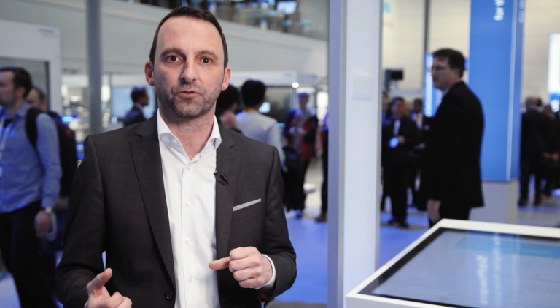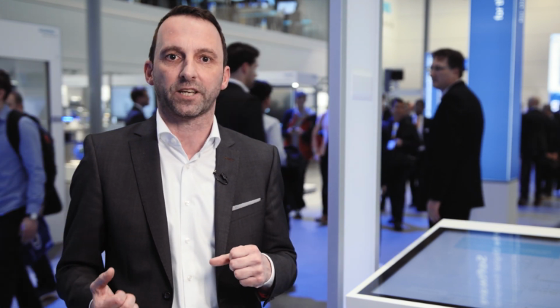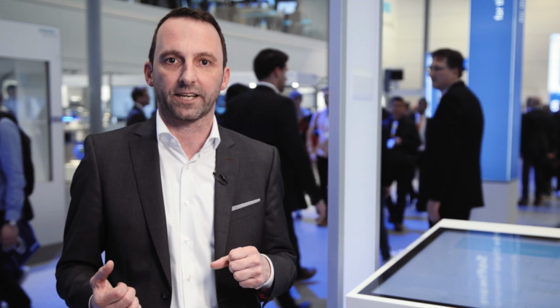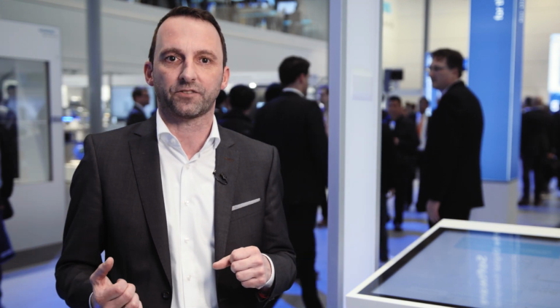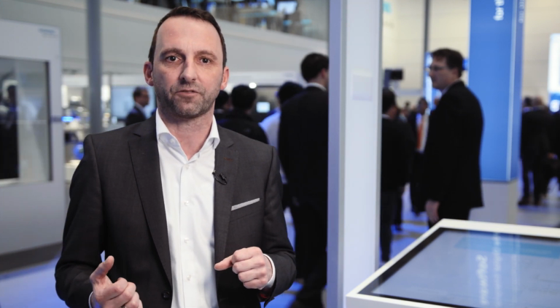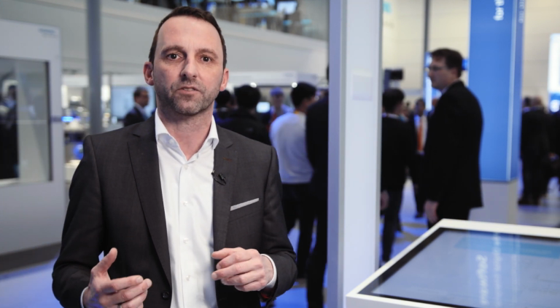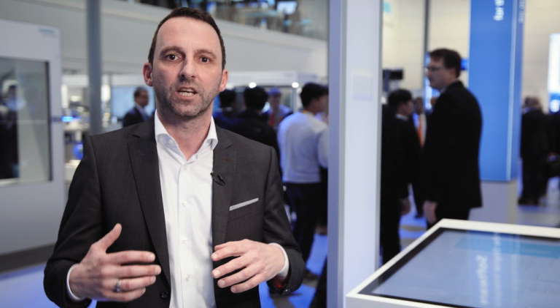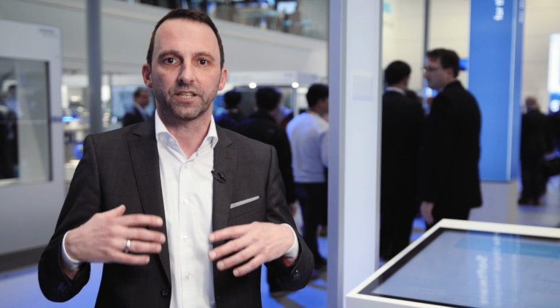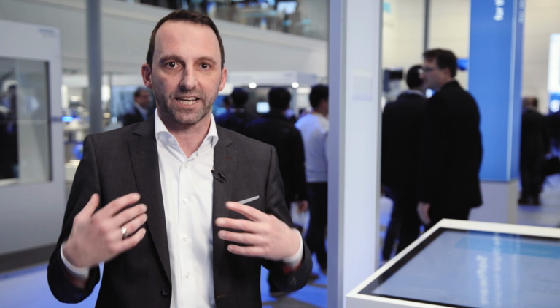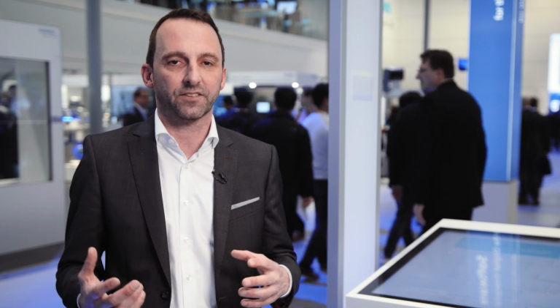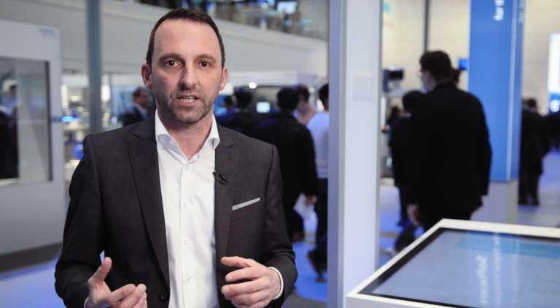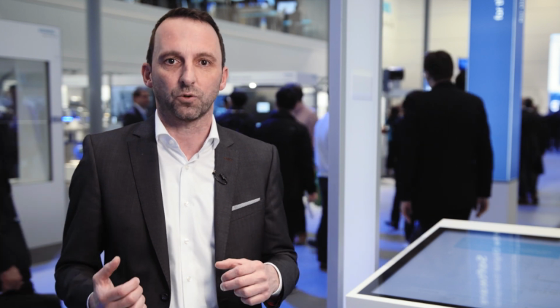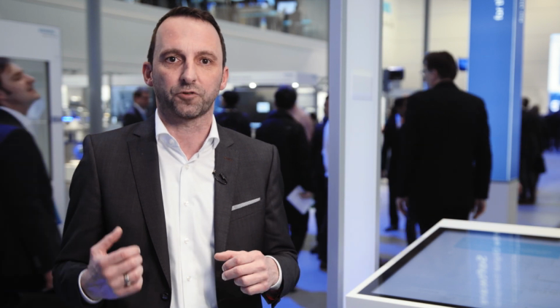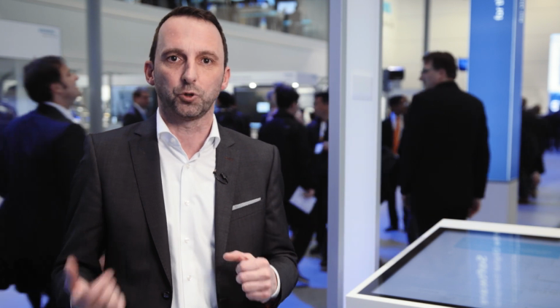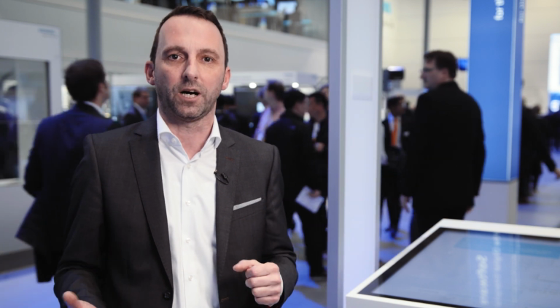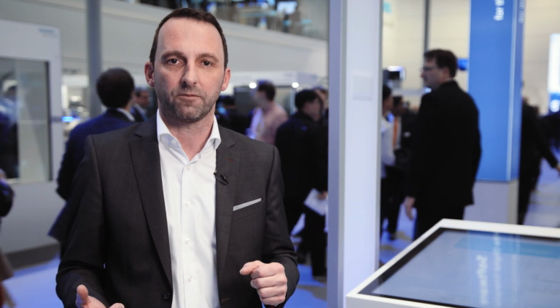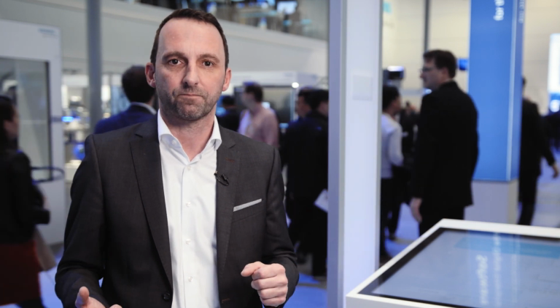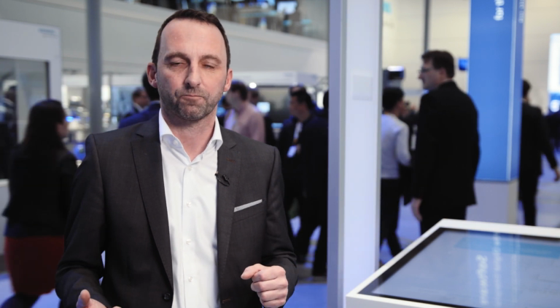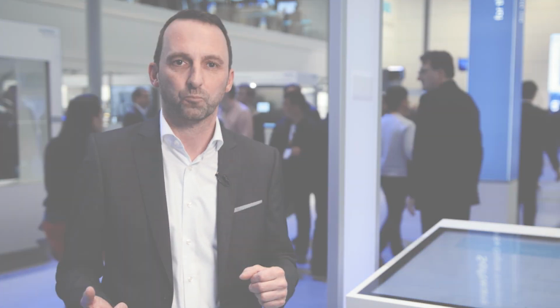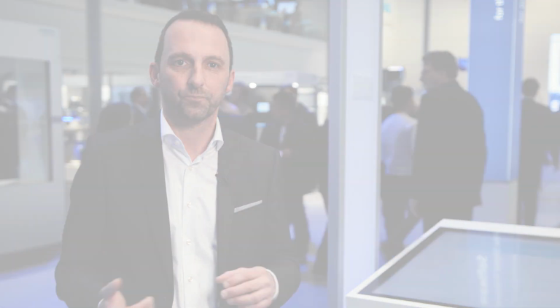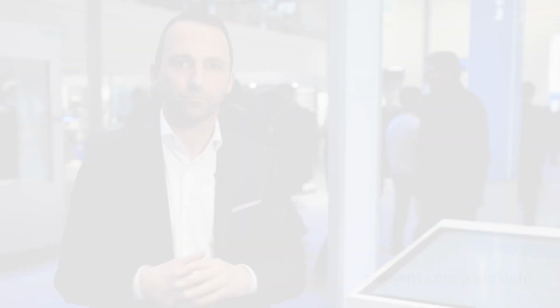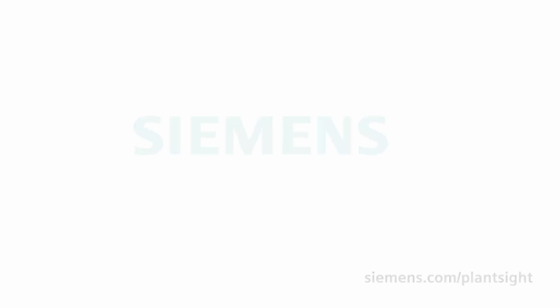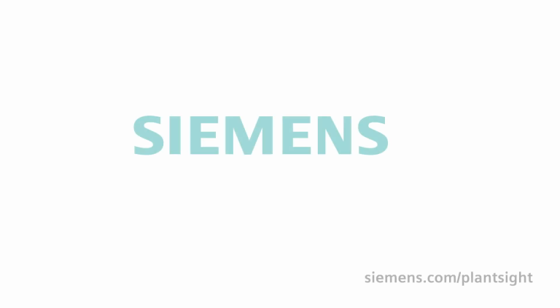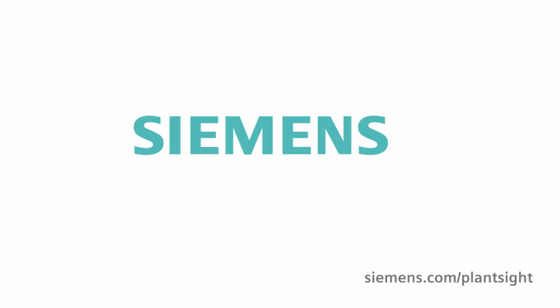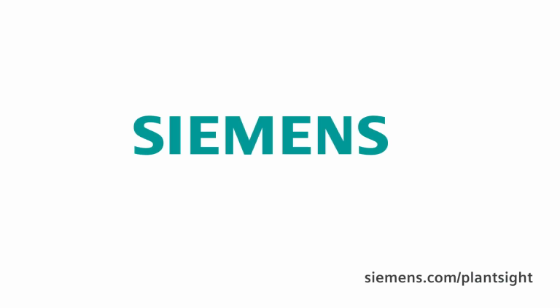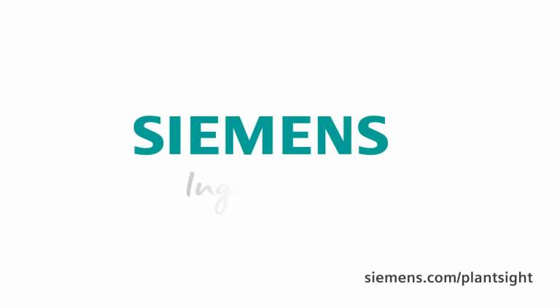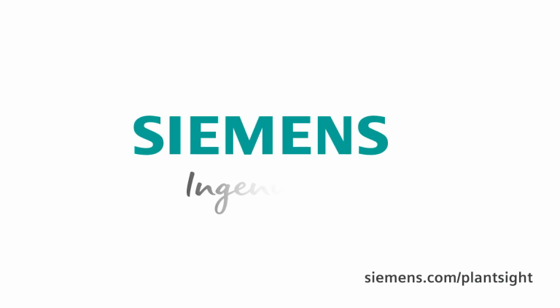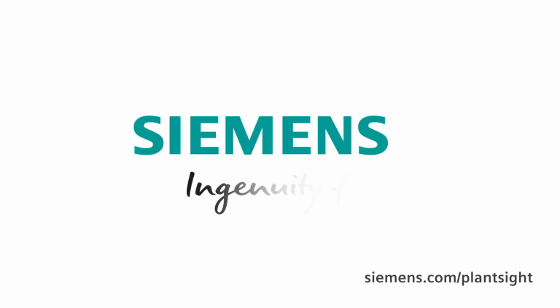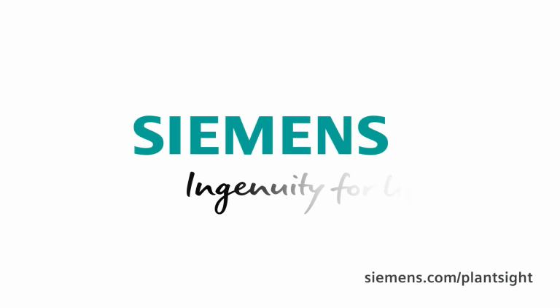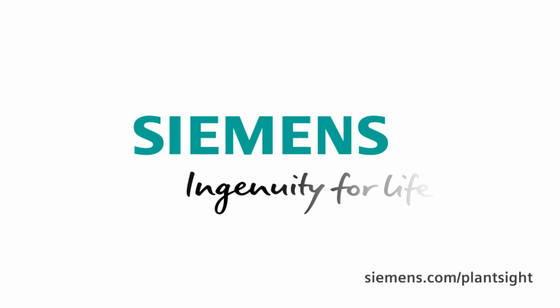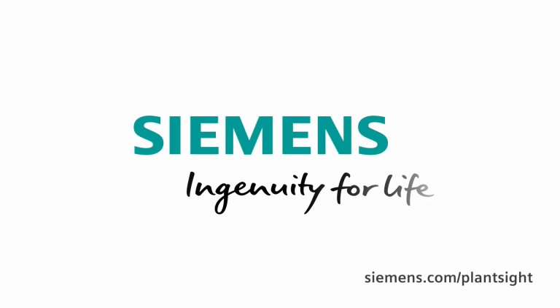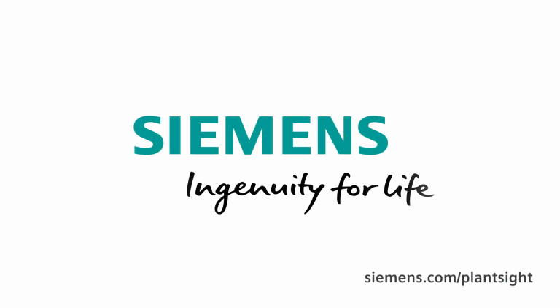Anytime, anywhere. Siemens — Ingenuity for life.